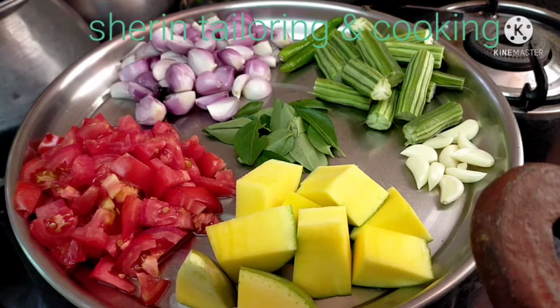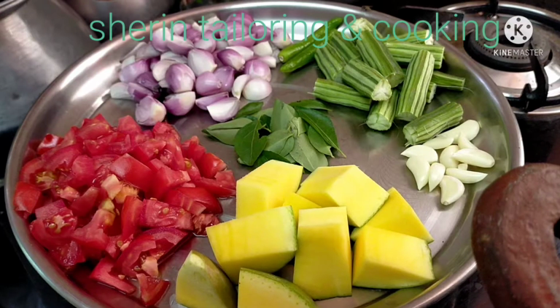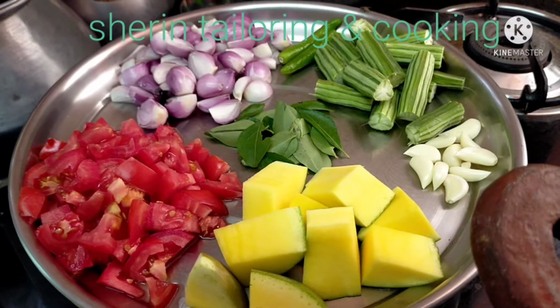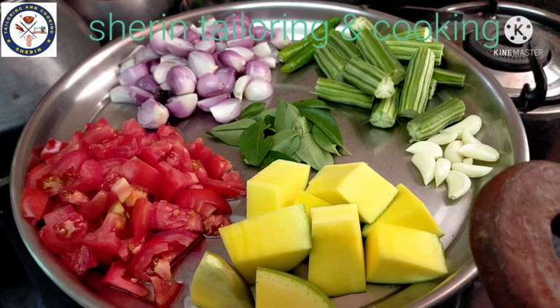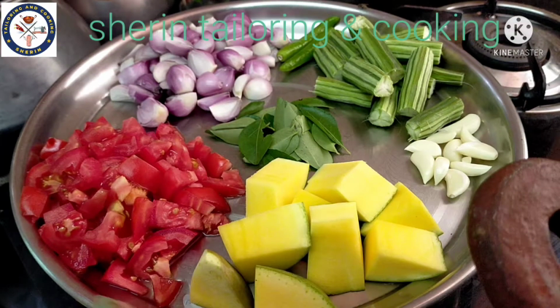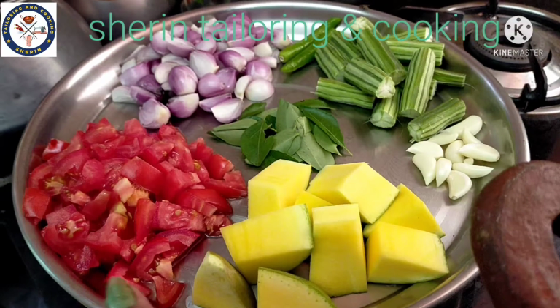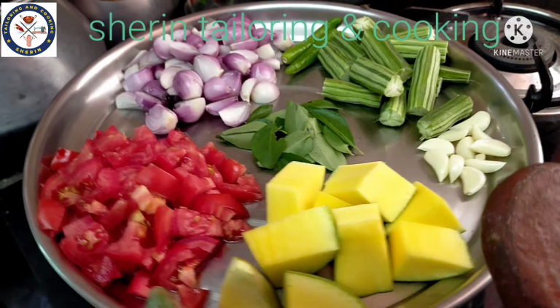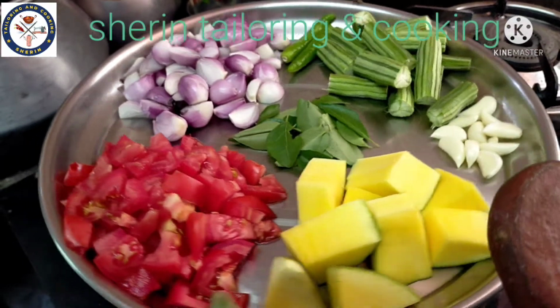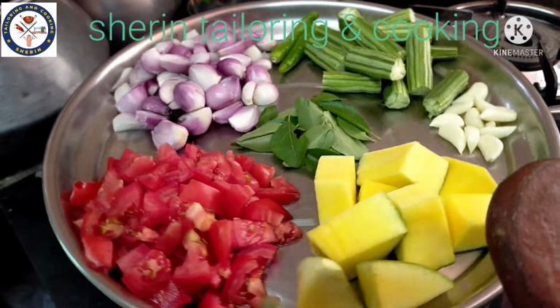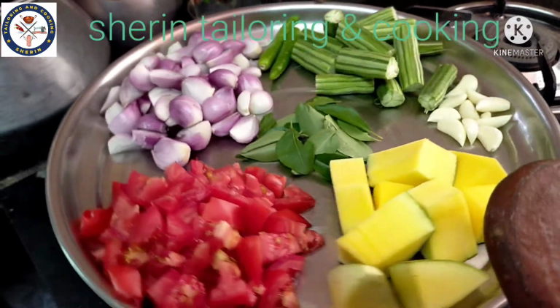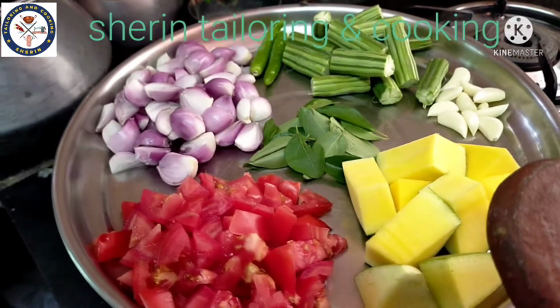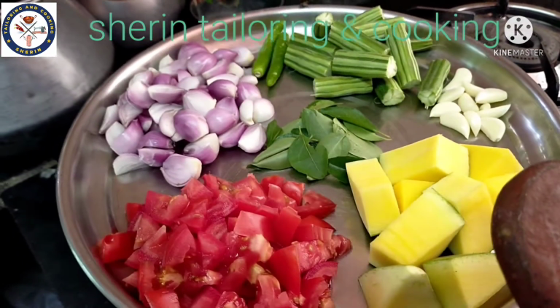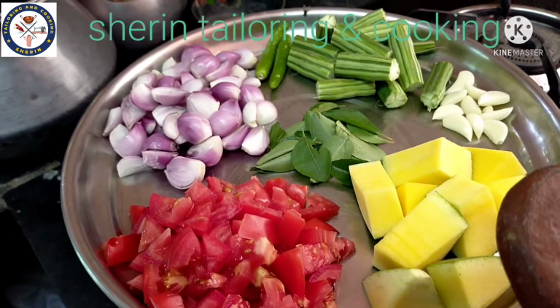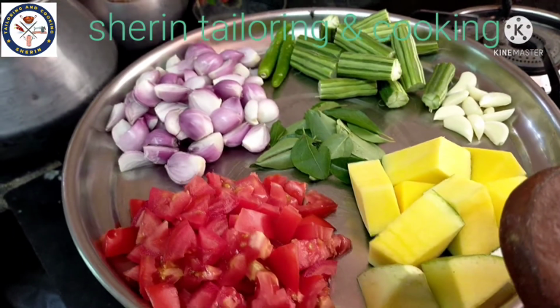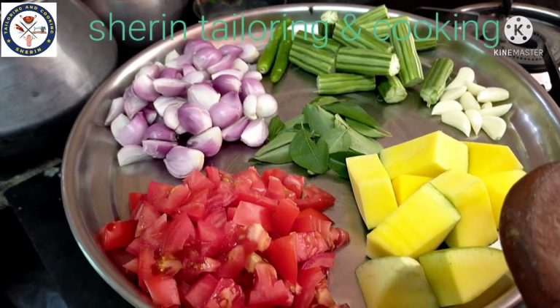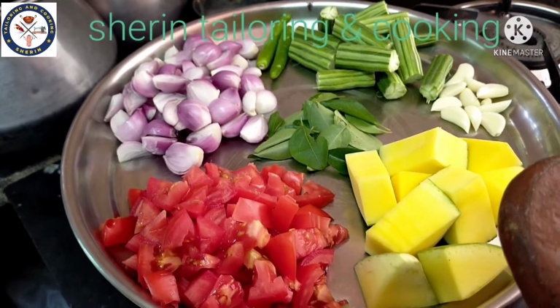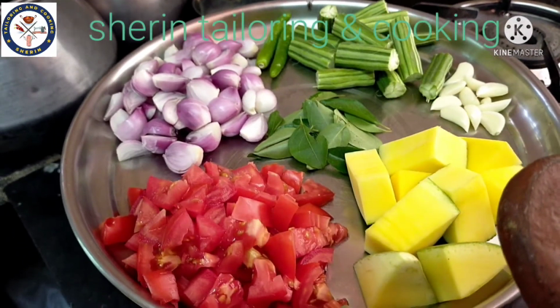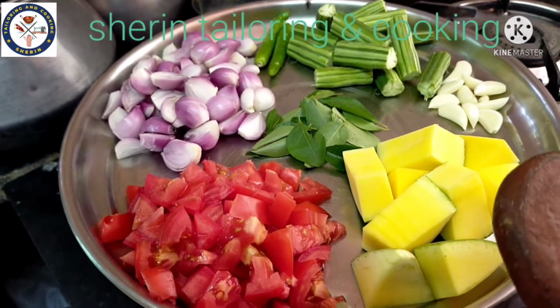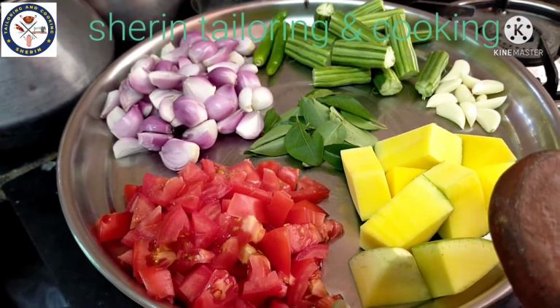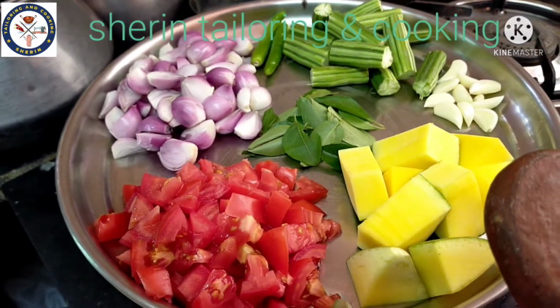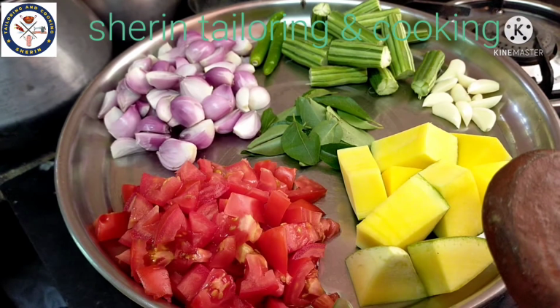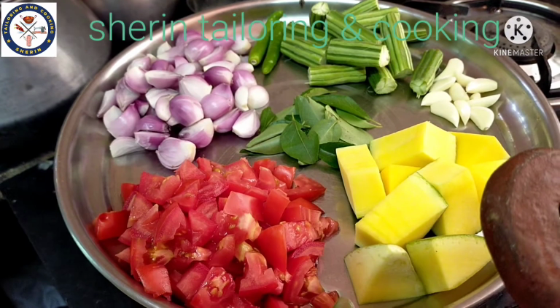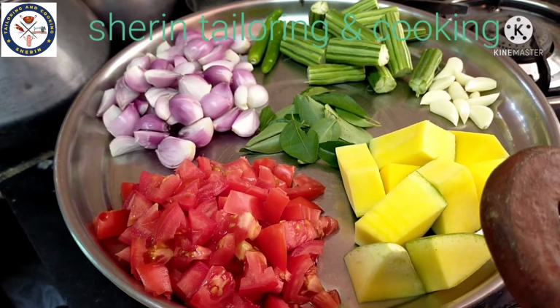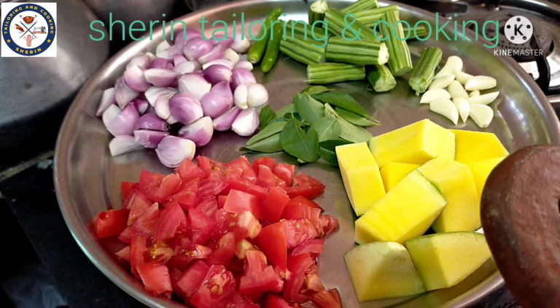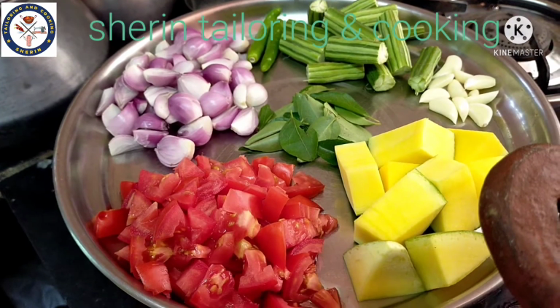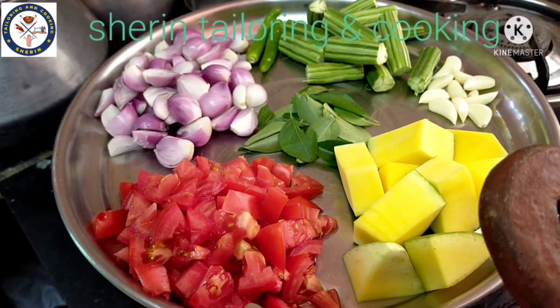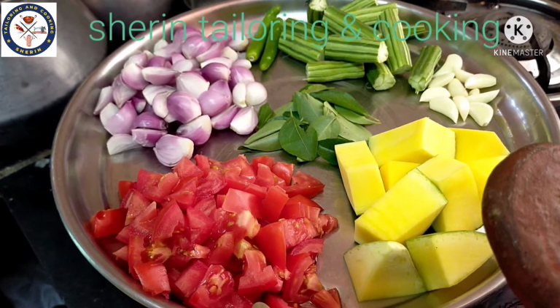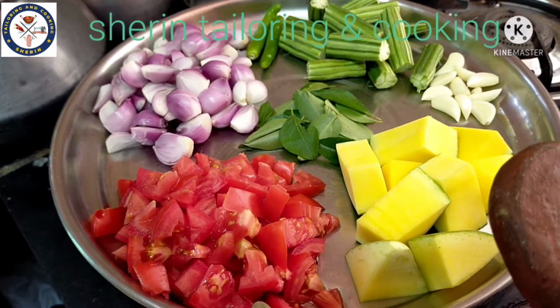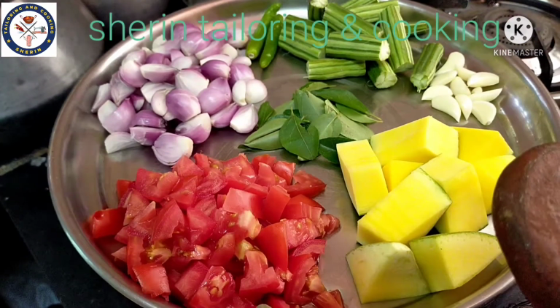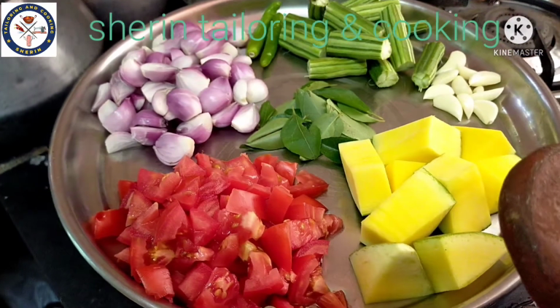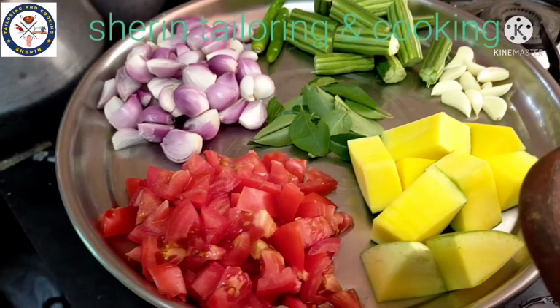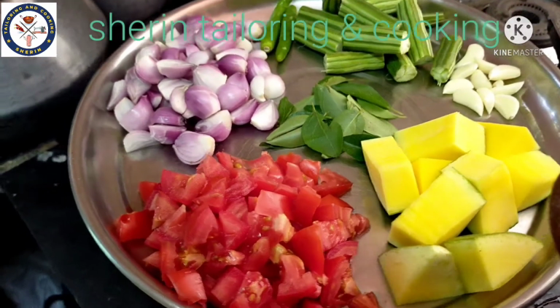Hi Vivas, we are going to do this for today. If you want to see it, you can see it.